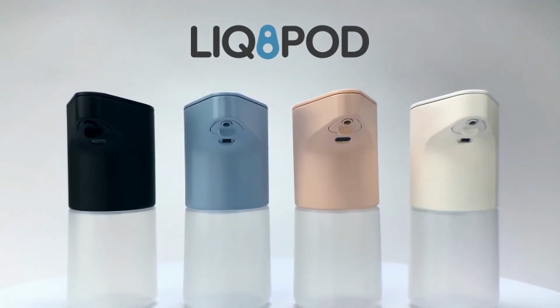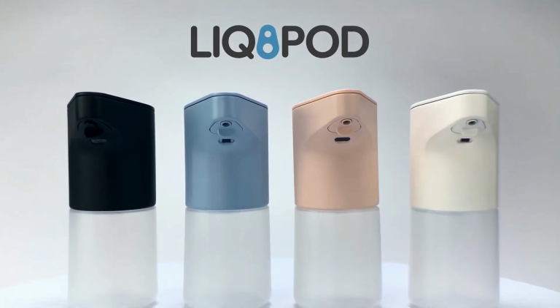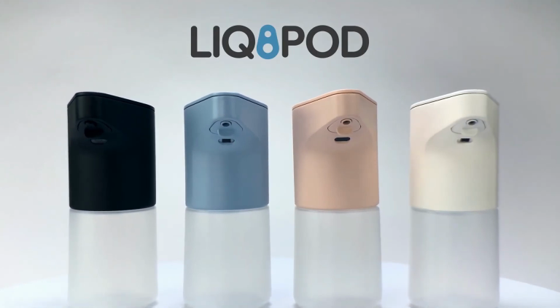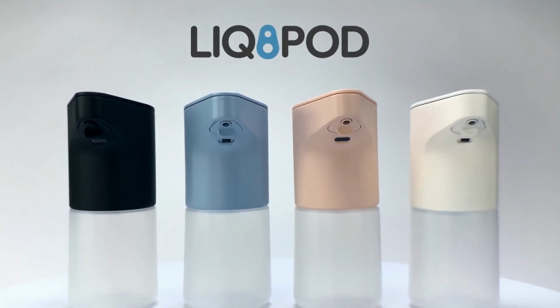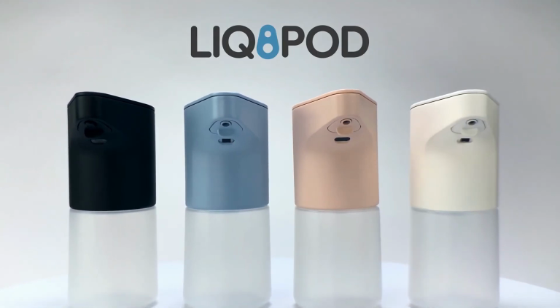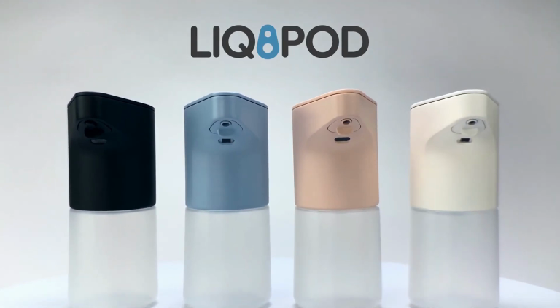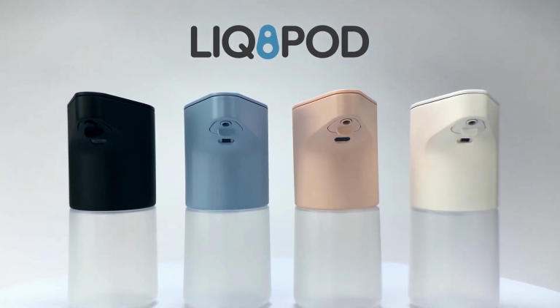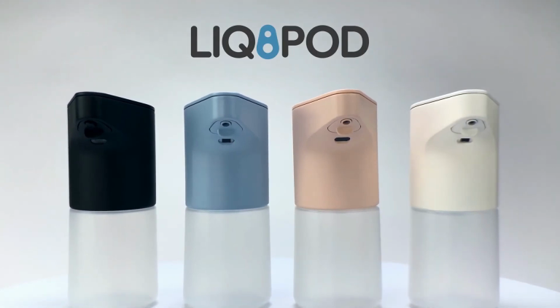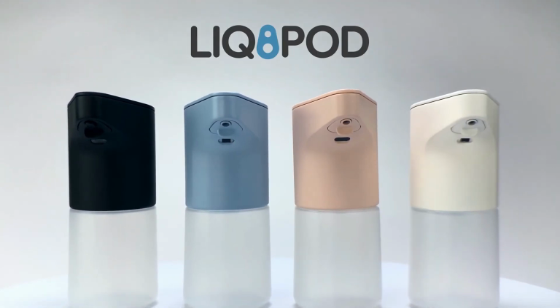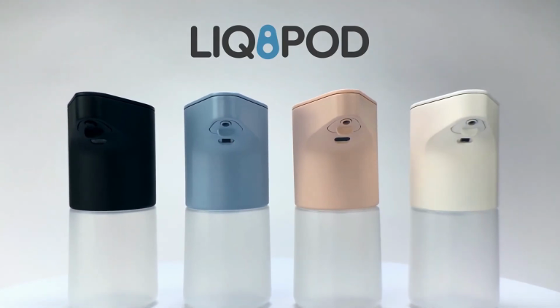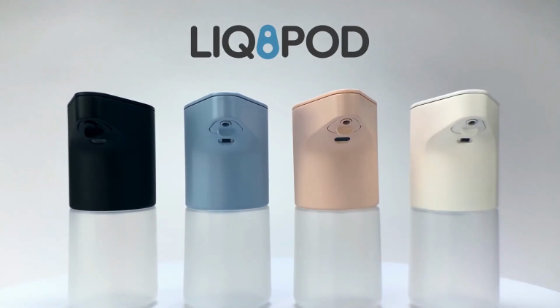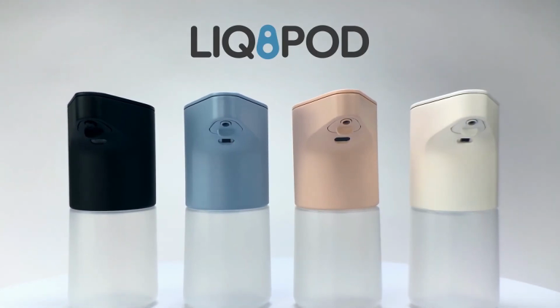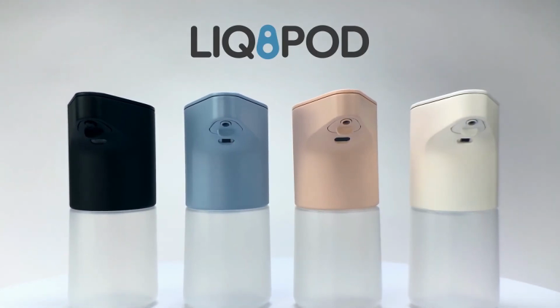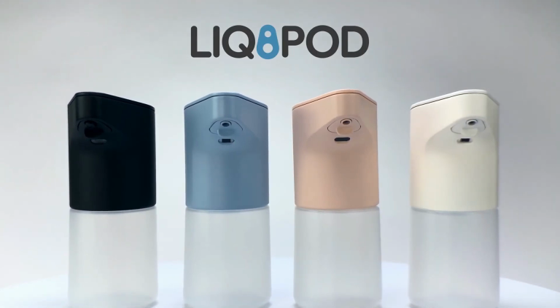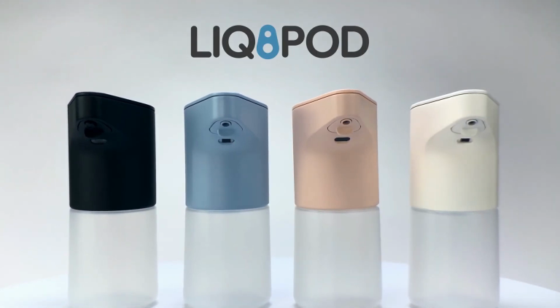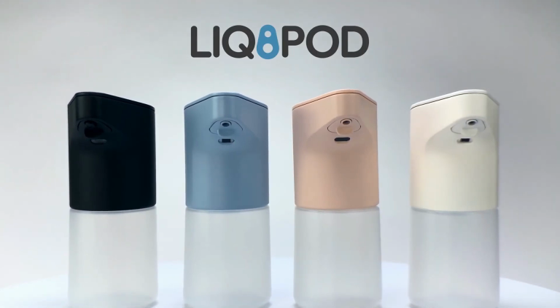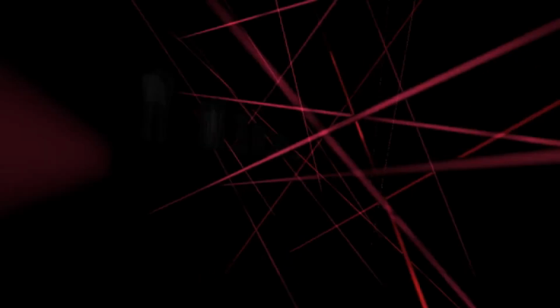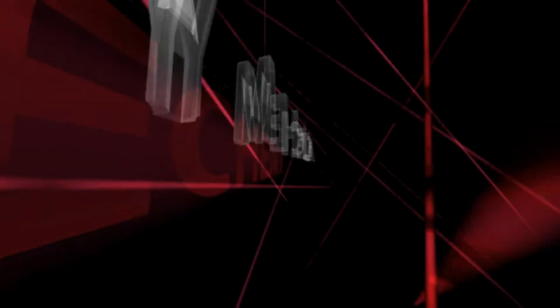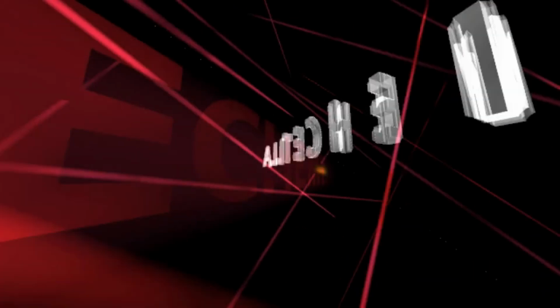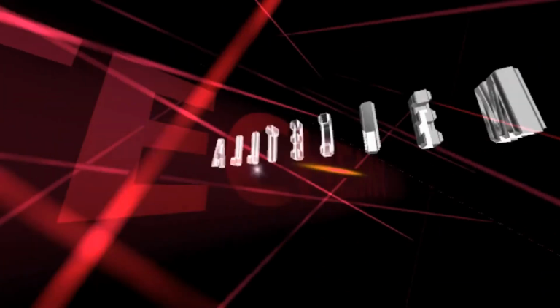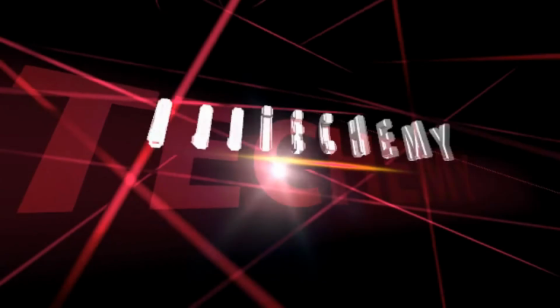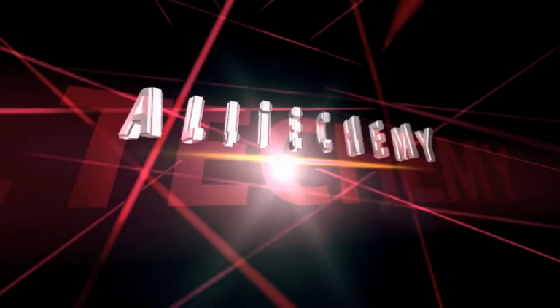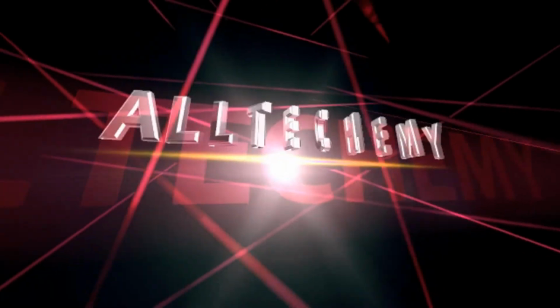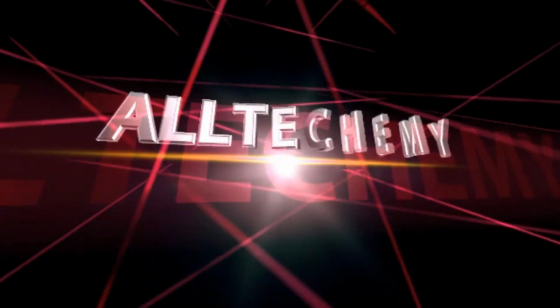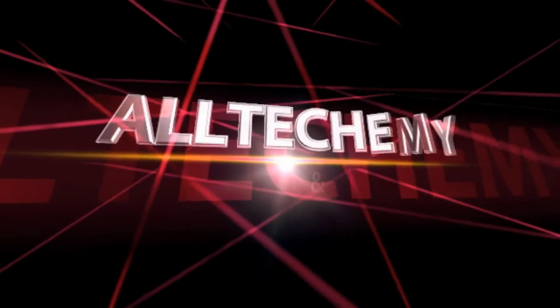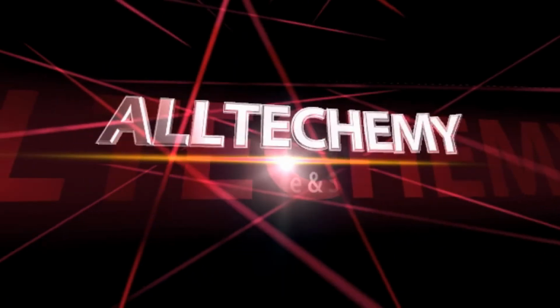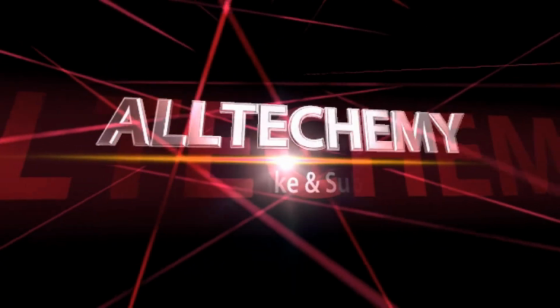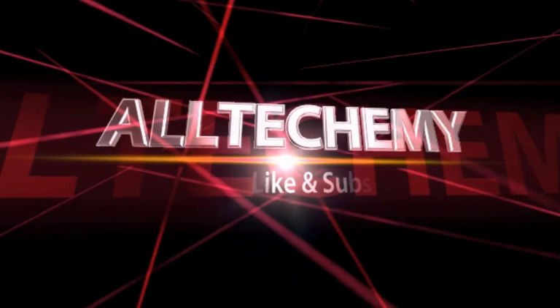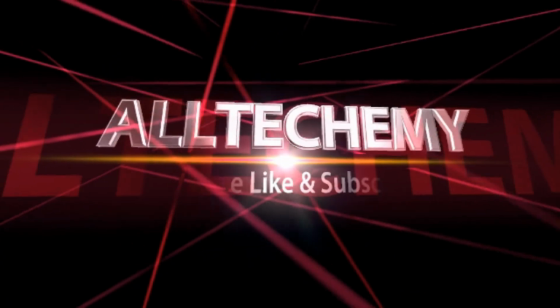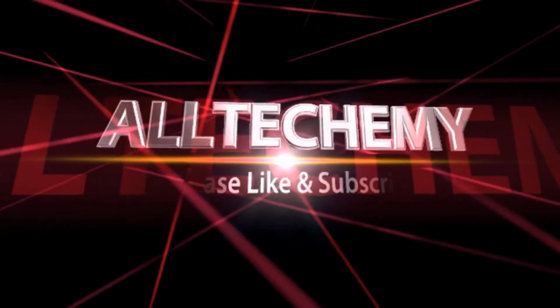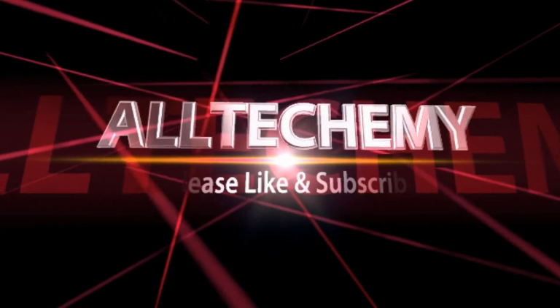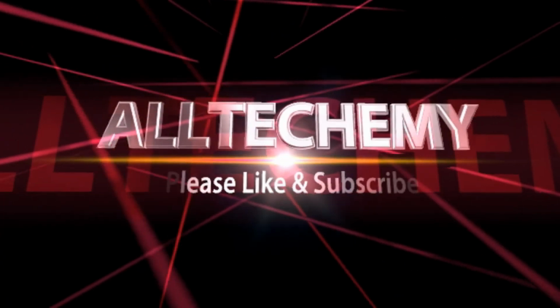Thanks for backing this project and helping us make it happen. All tech, all the time.